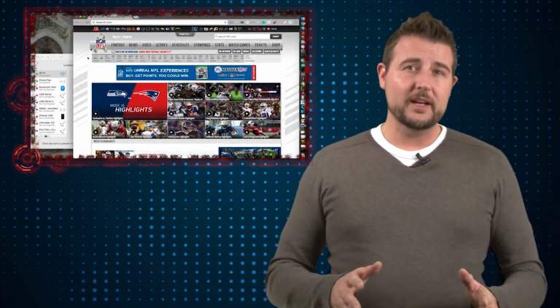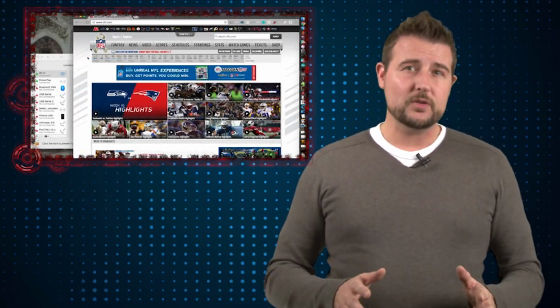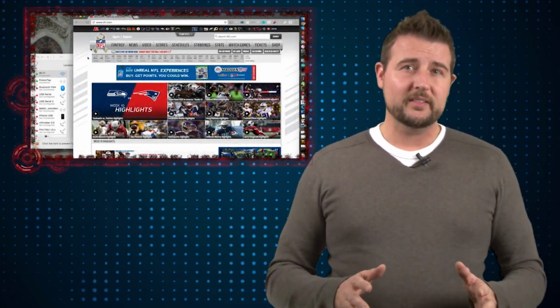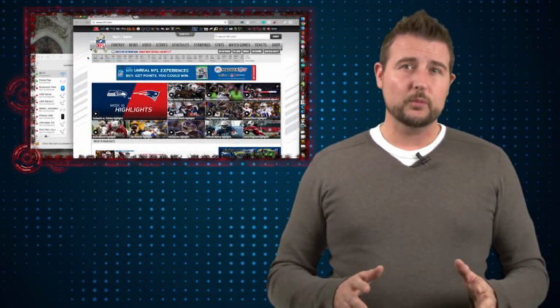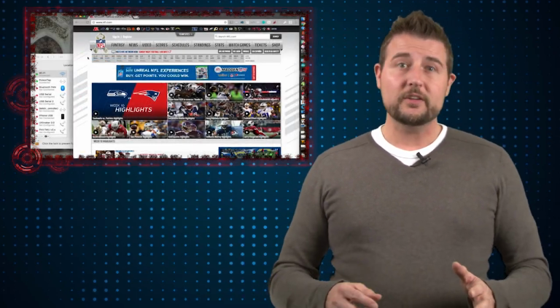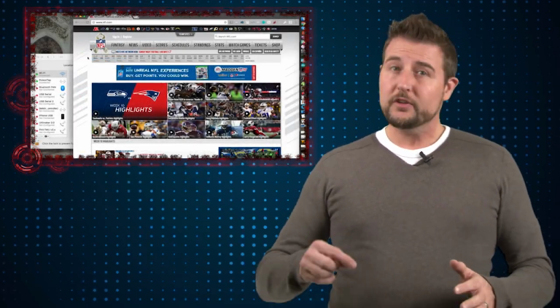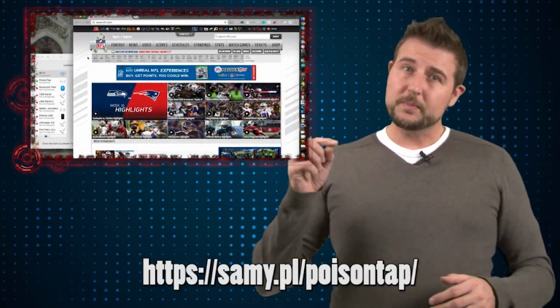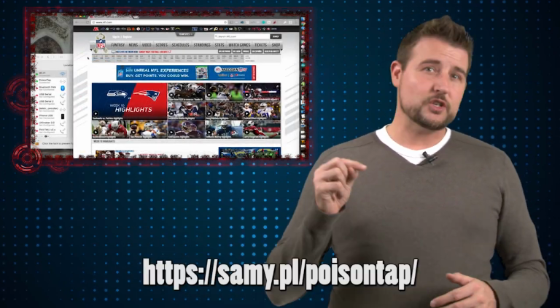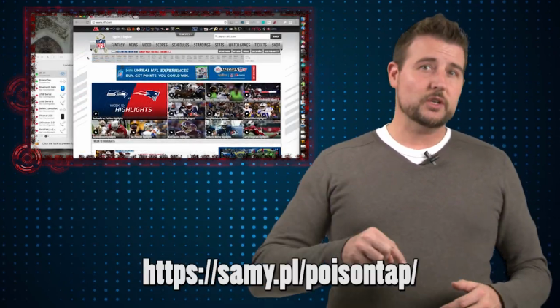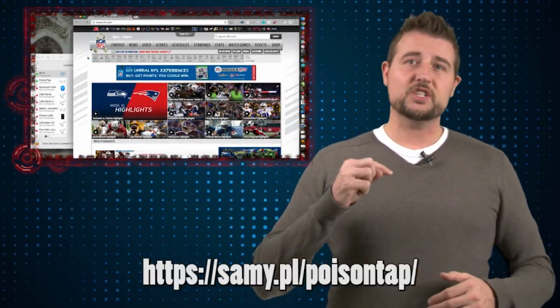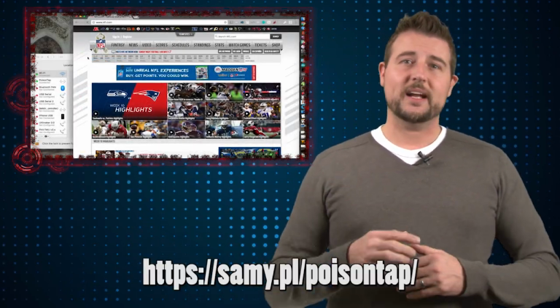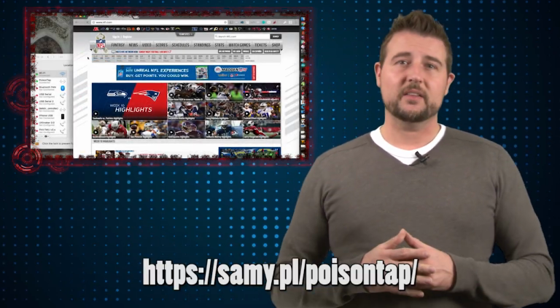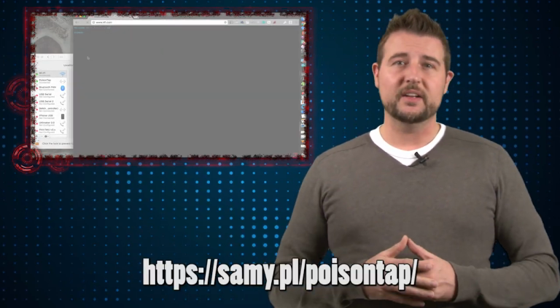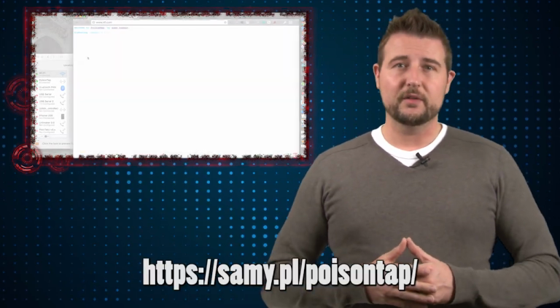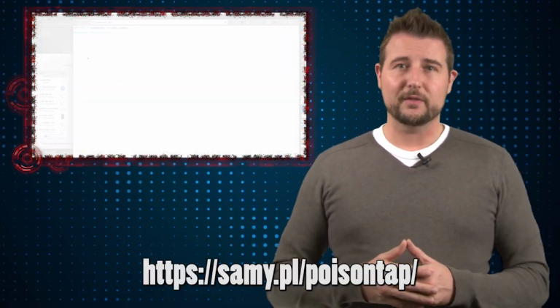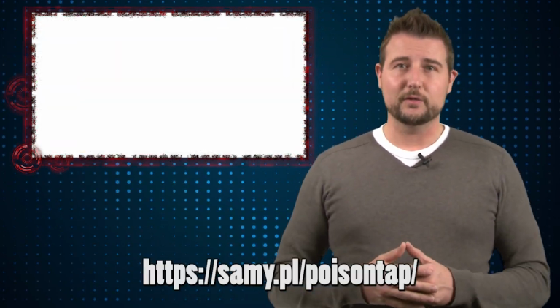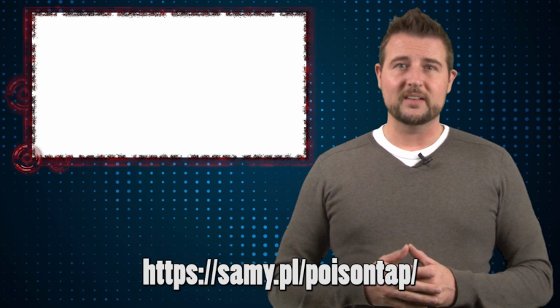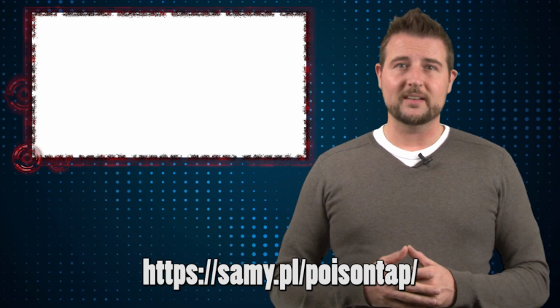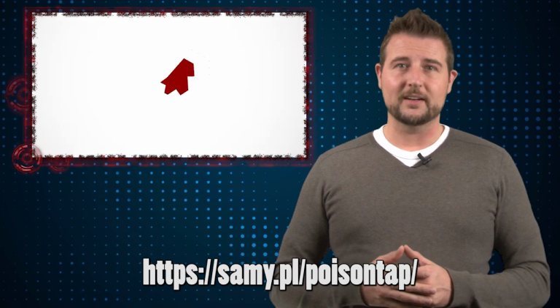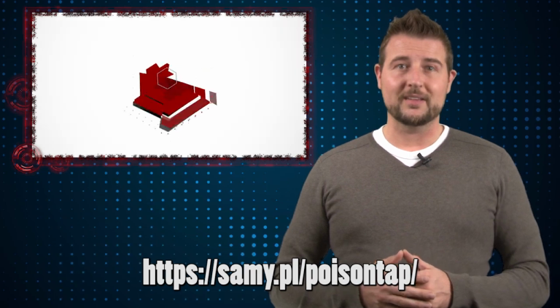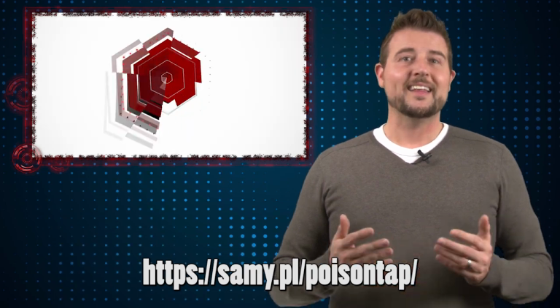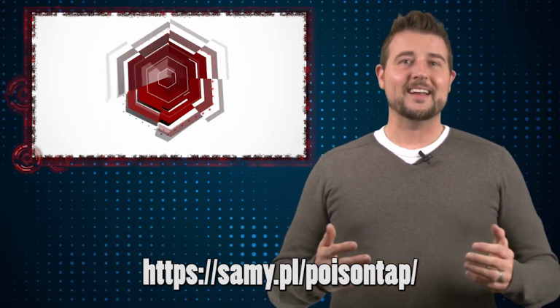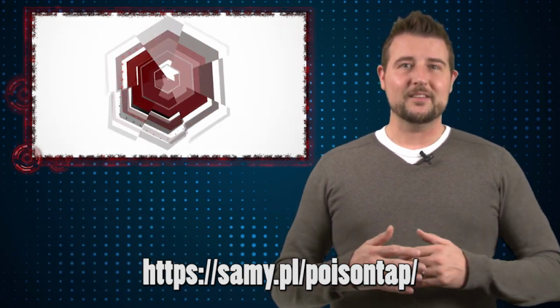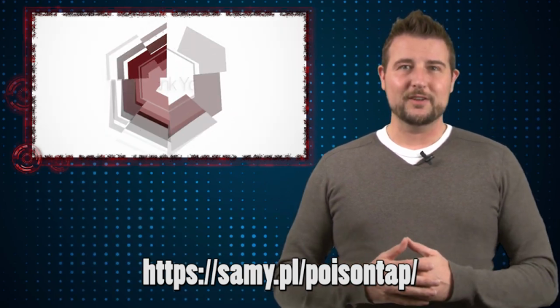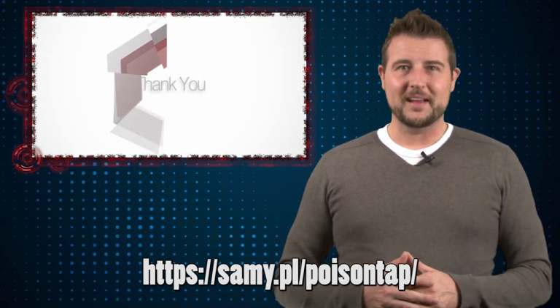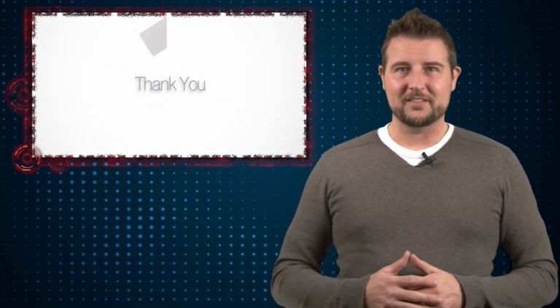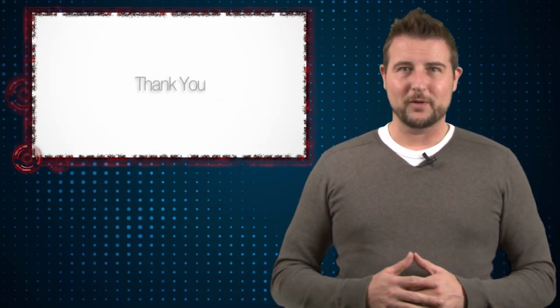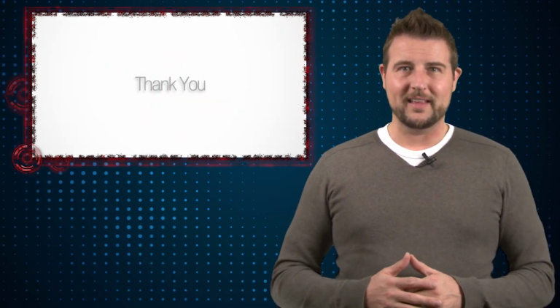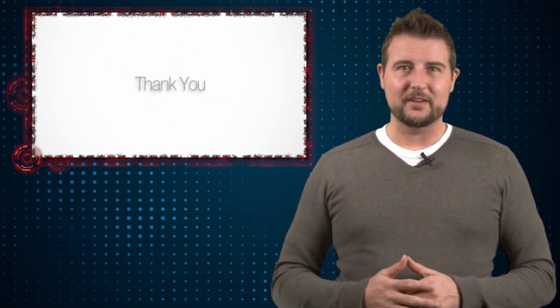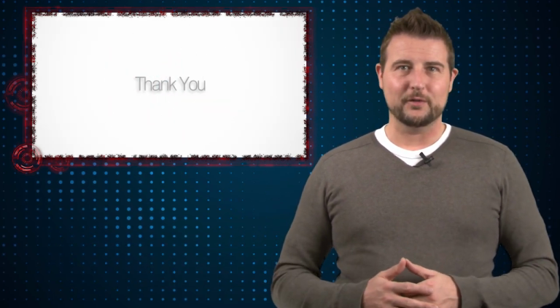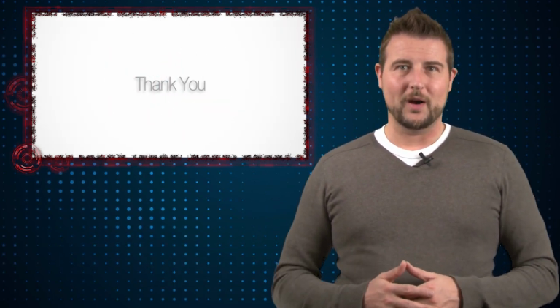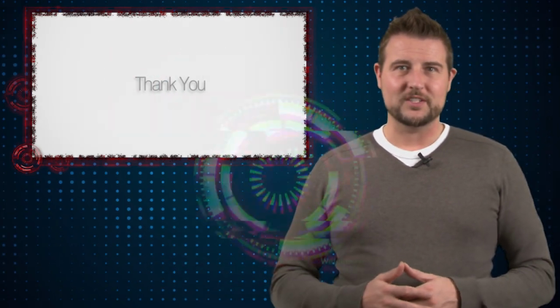Anyways, very interesting research. Be sure to check out the video for full details. That's it for today's story — thank you for watching.